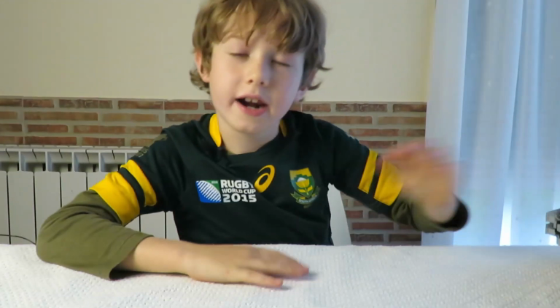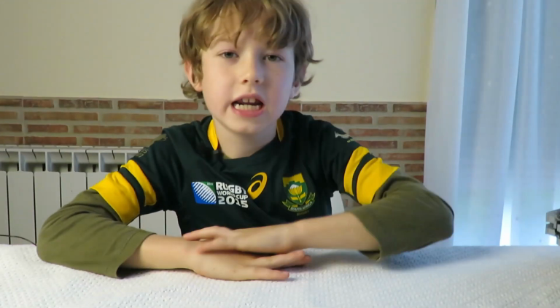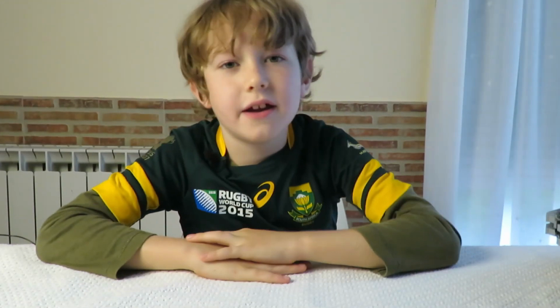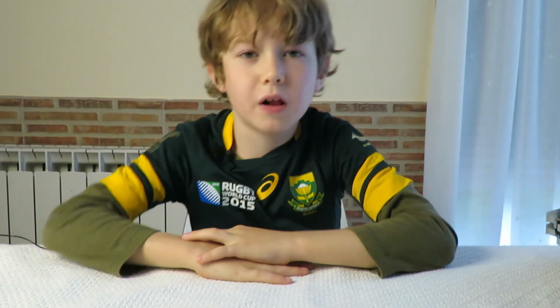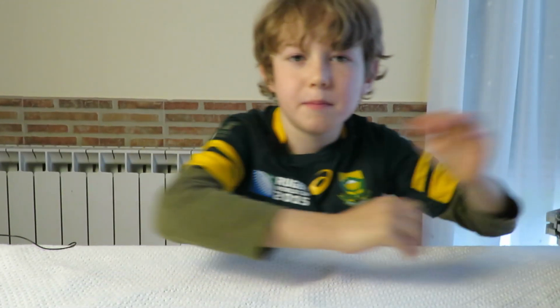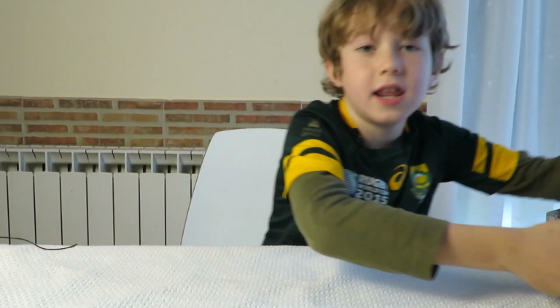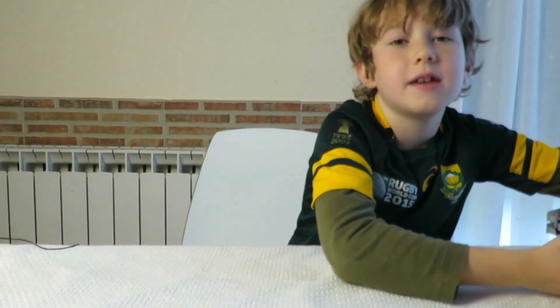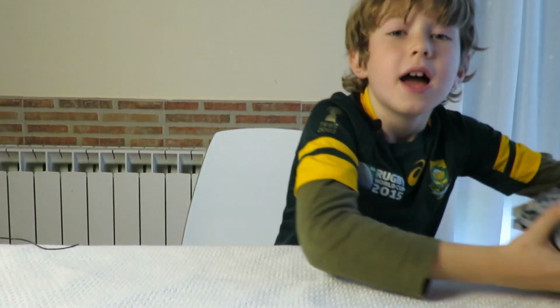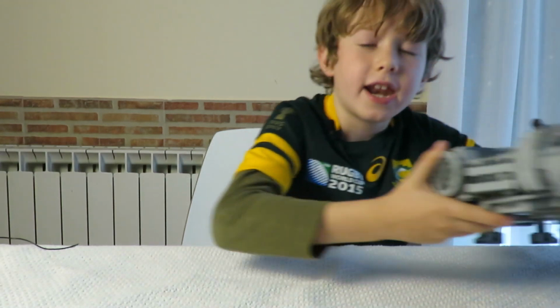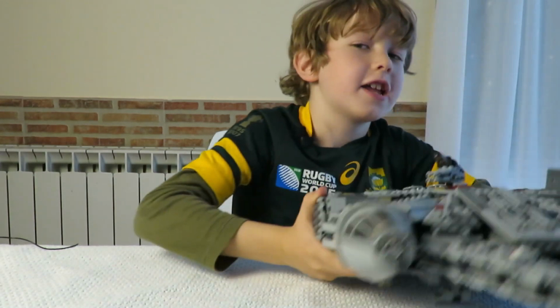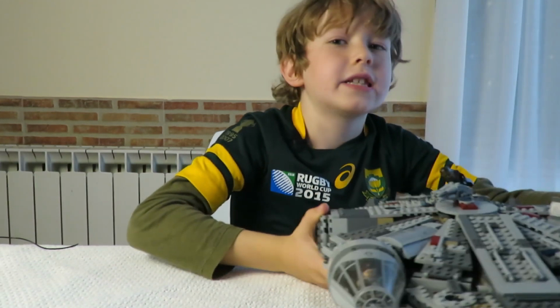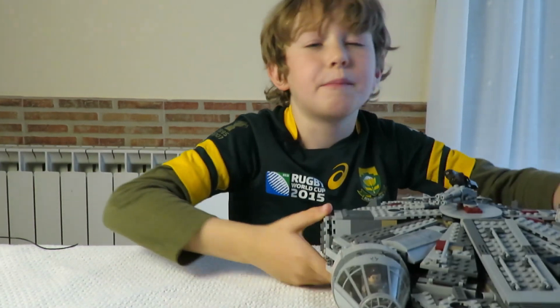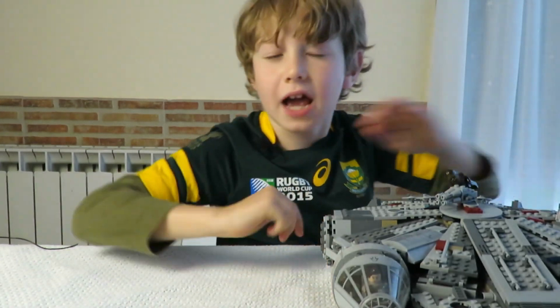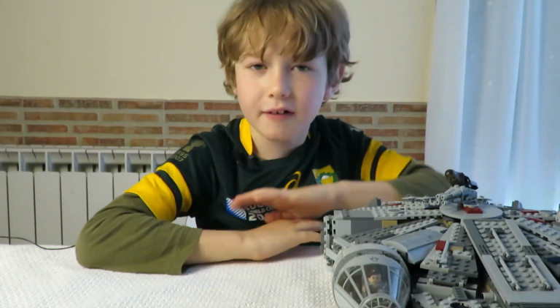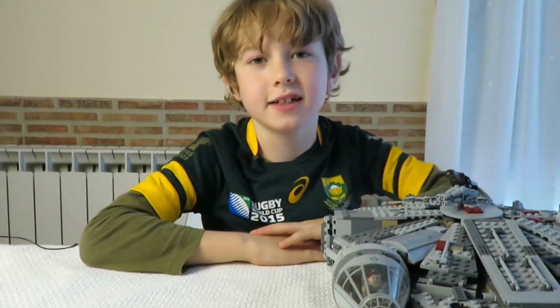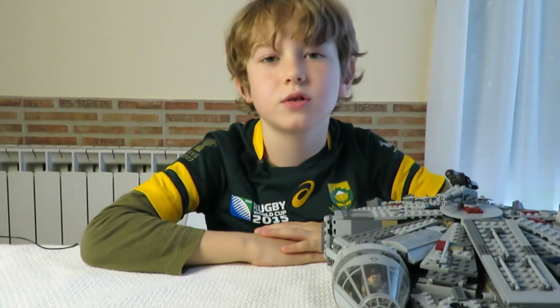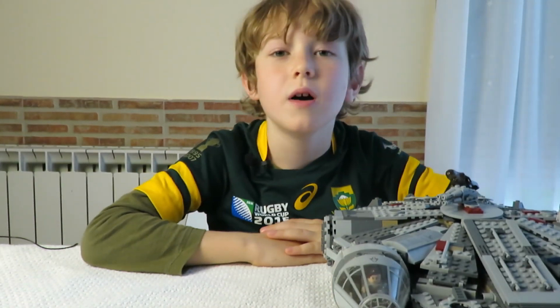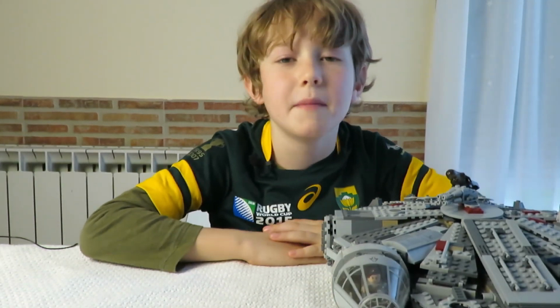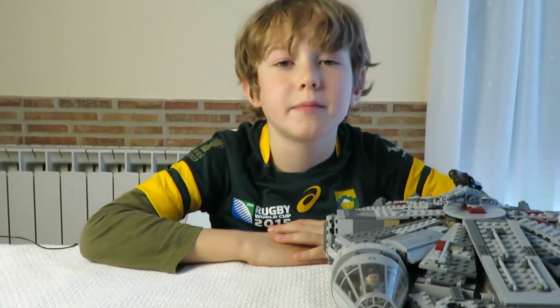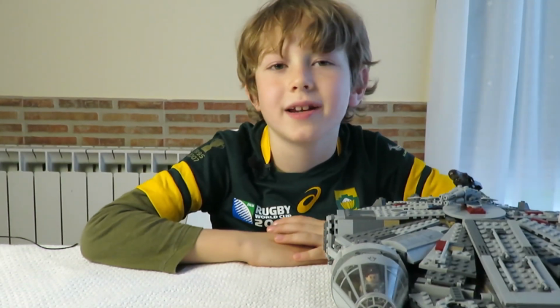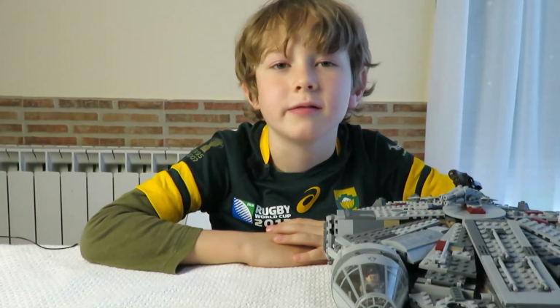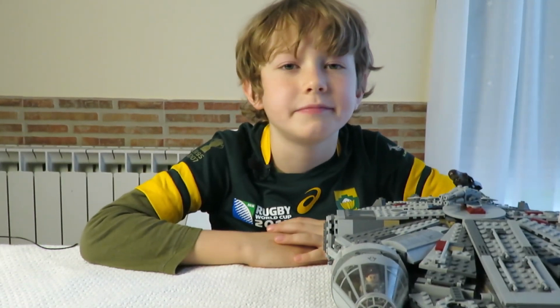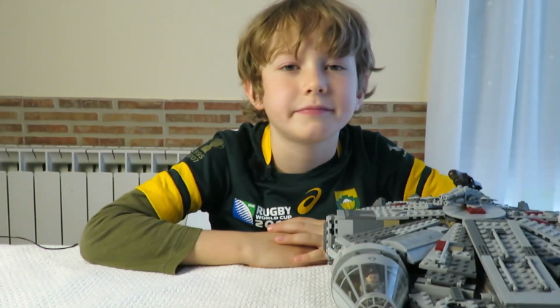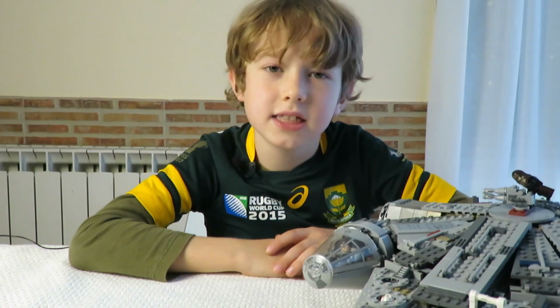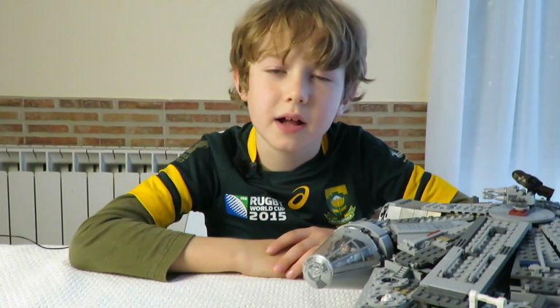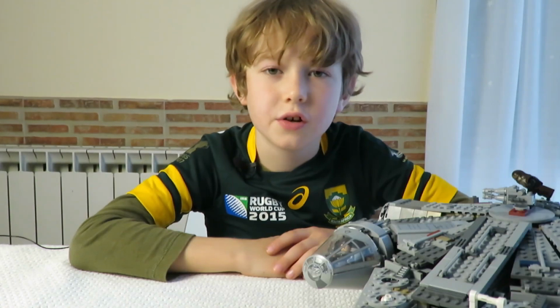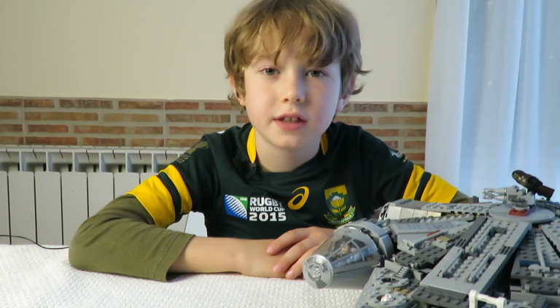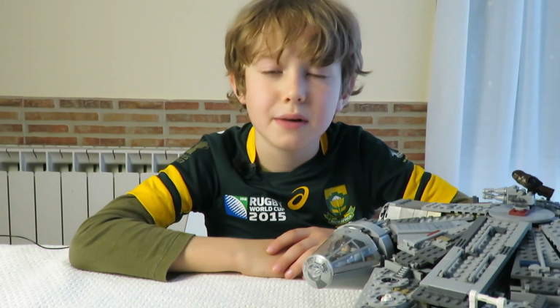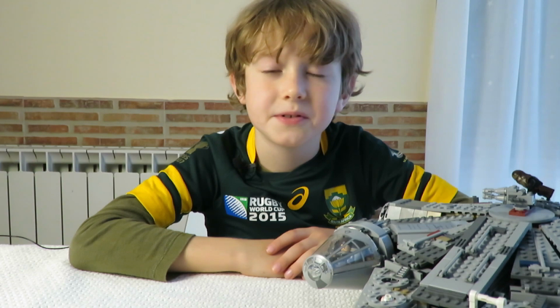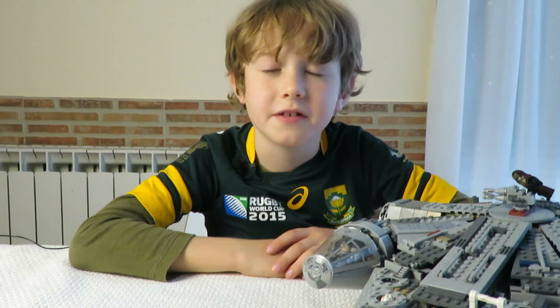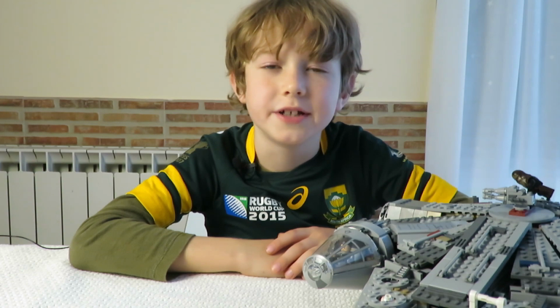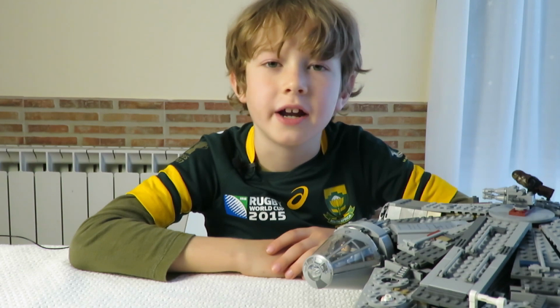I already had a Millennium Falcon and I needed some TIE Fighters to make a battle. Next up I'll show you a timelapse of the design.